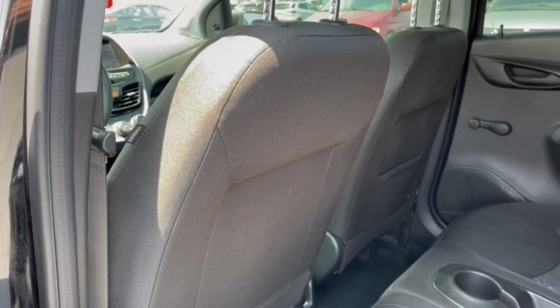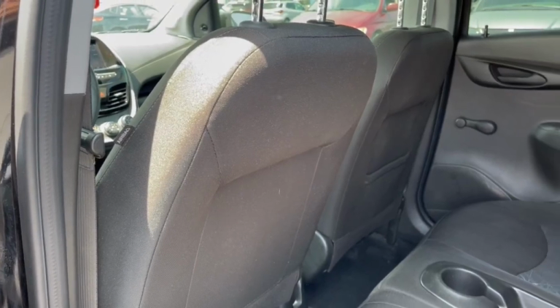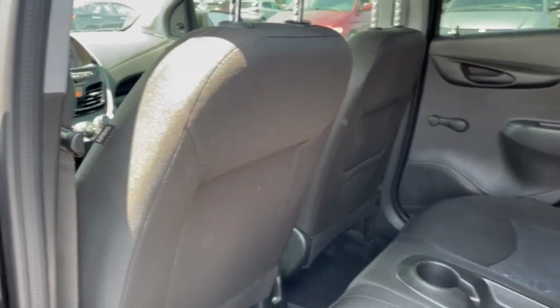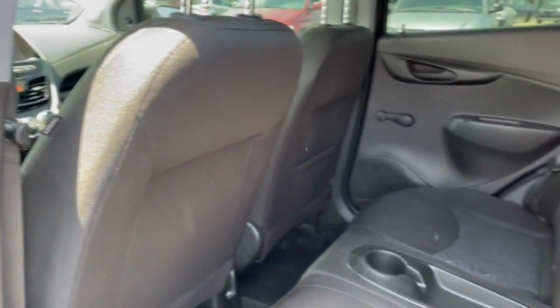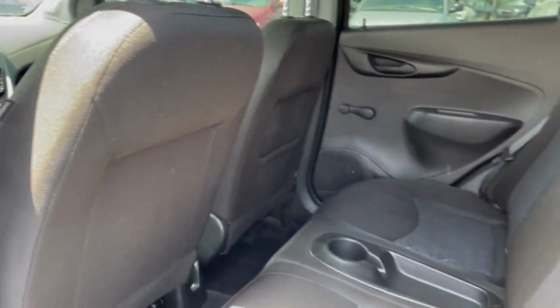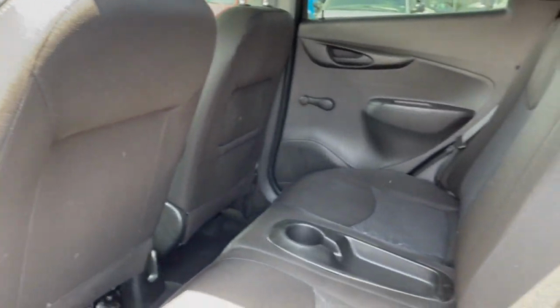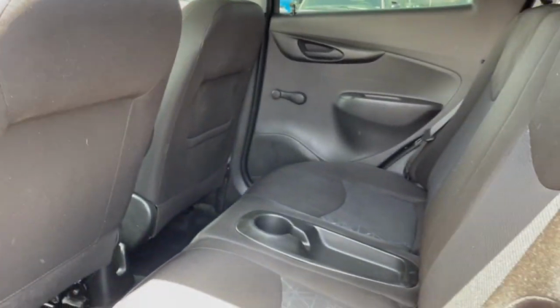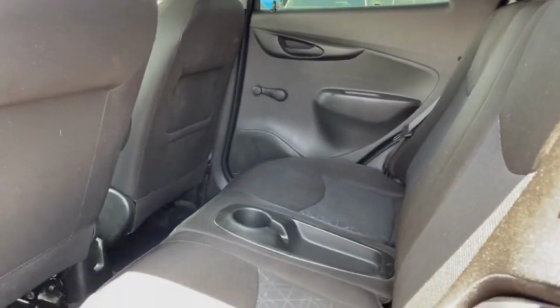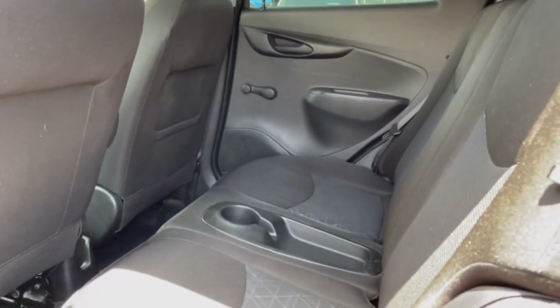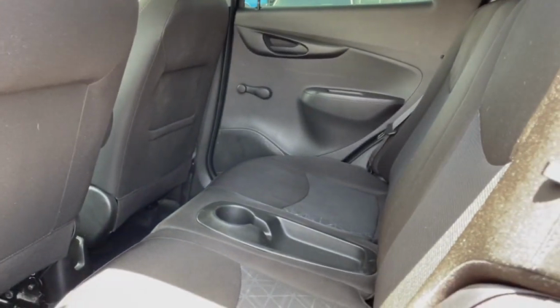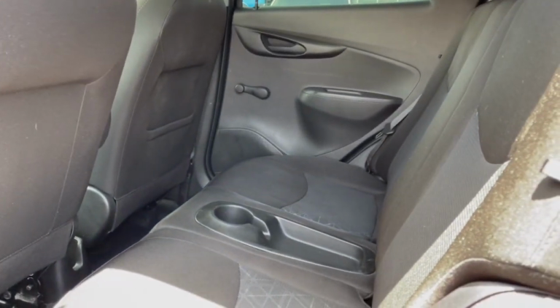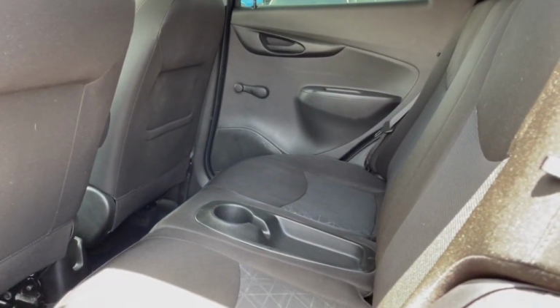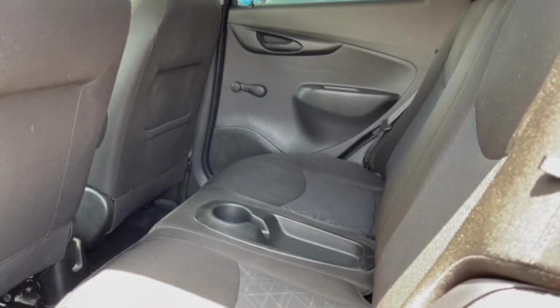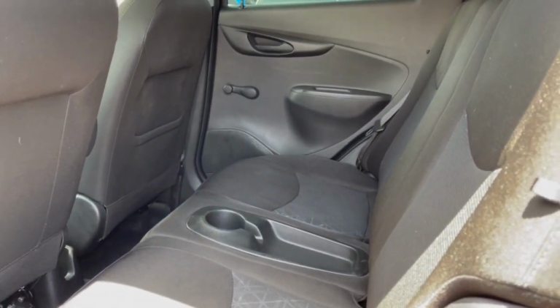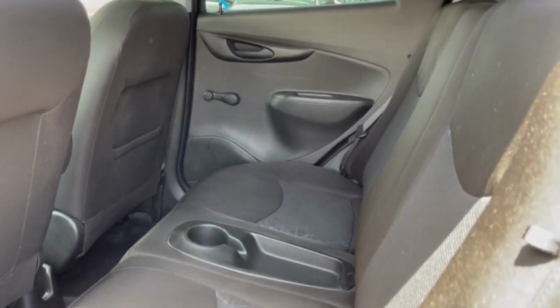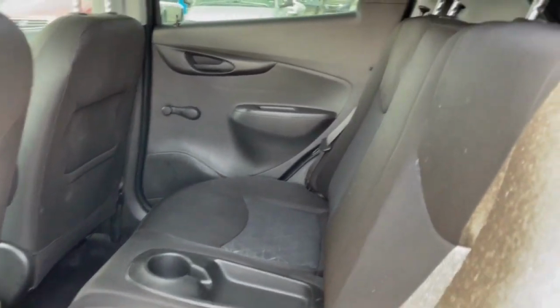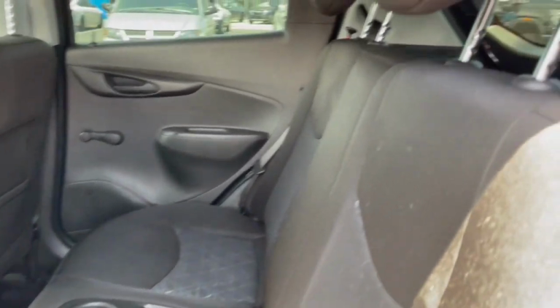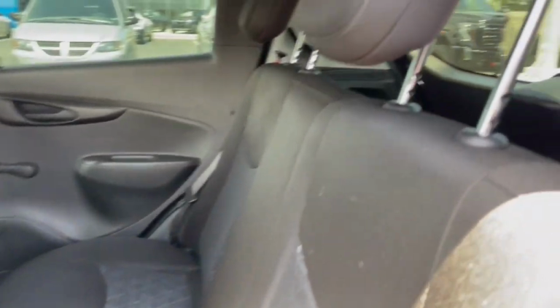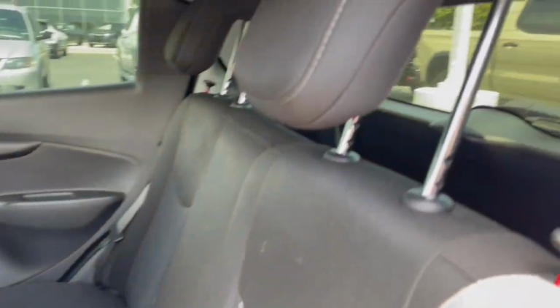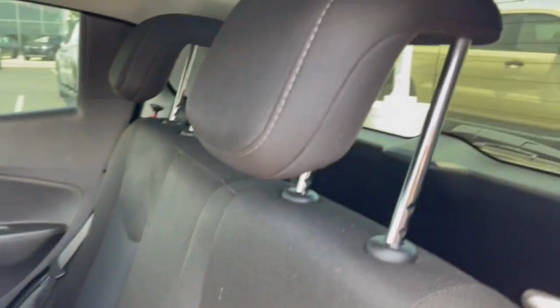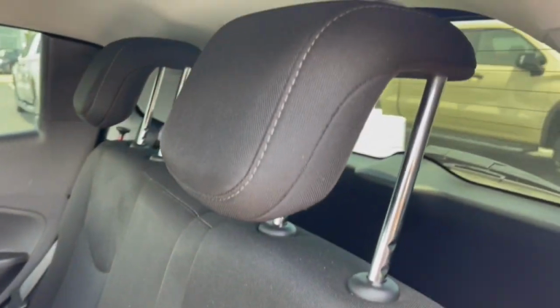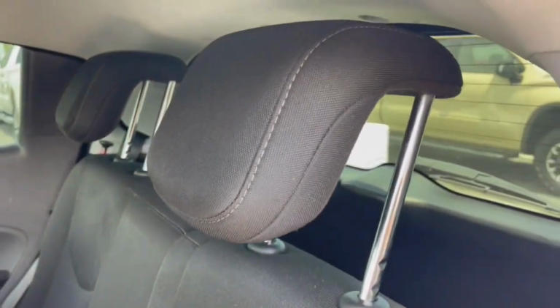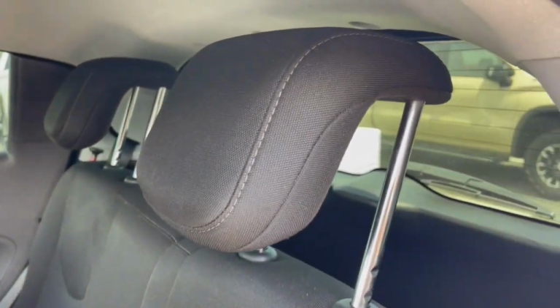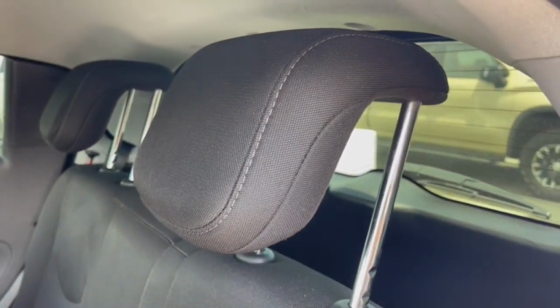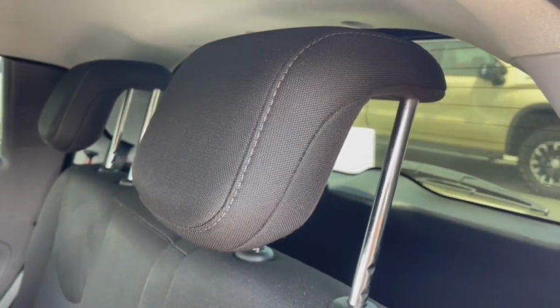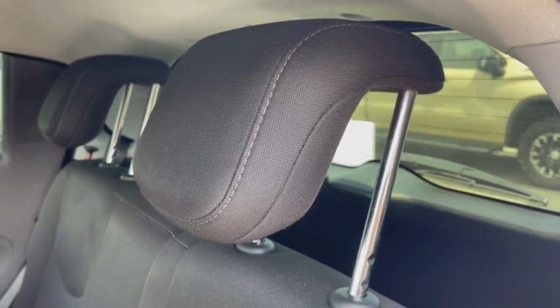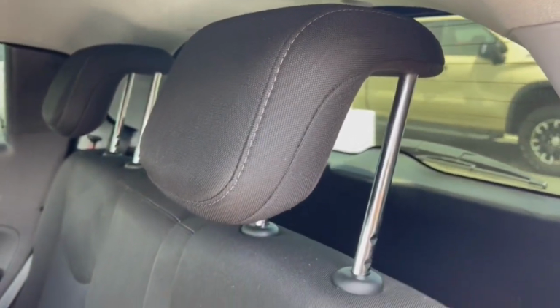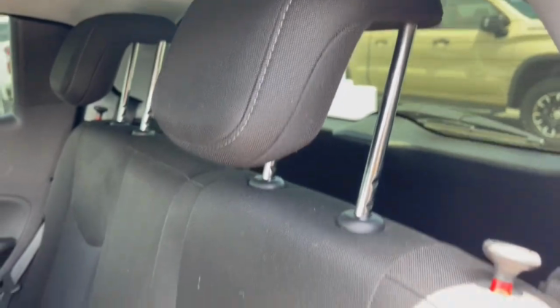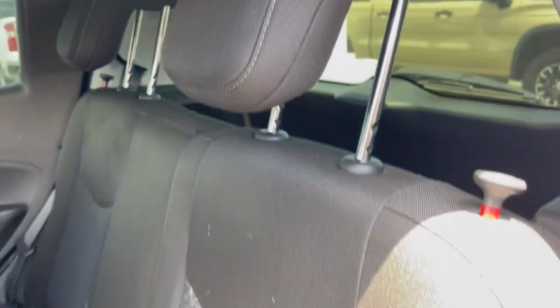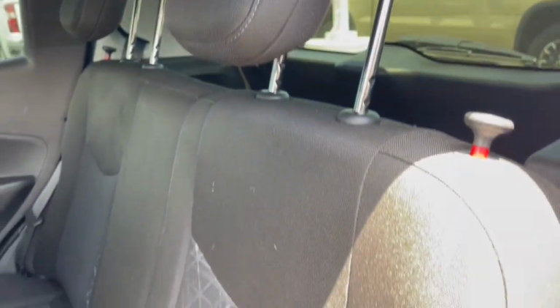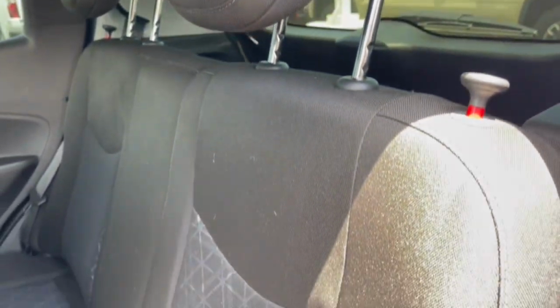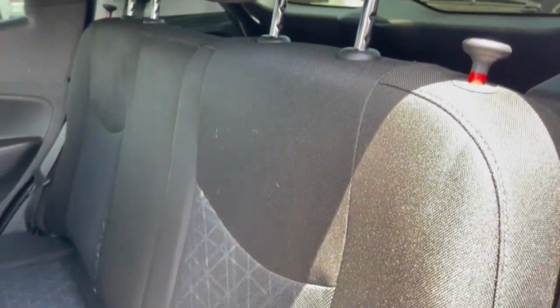Small and efficient means safe and stylish in the Spark. See for yourself — take it out for a spin.